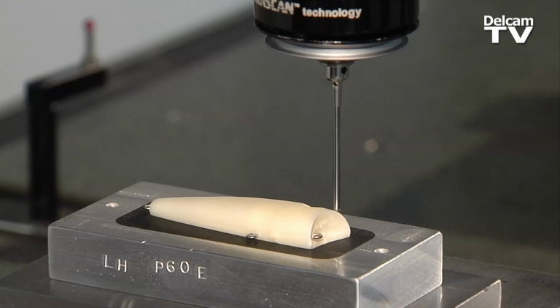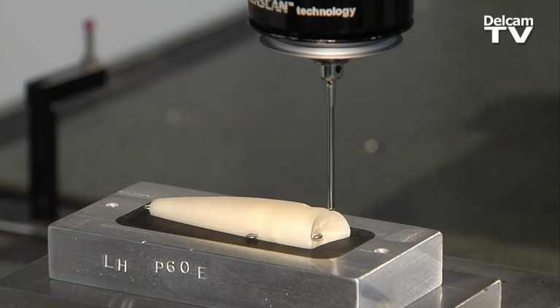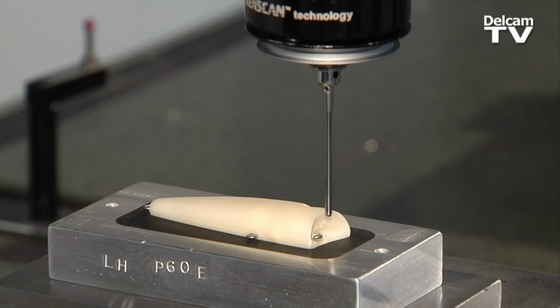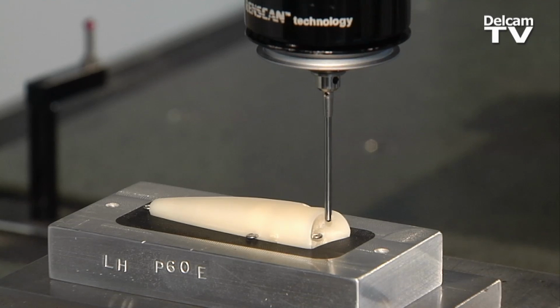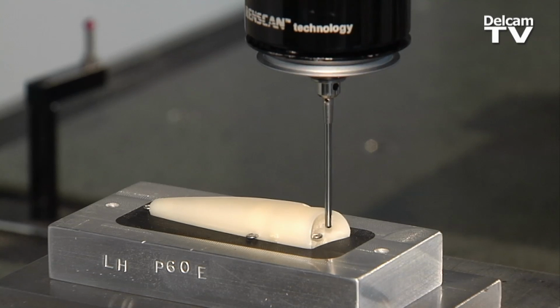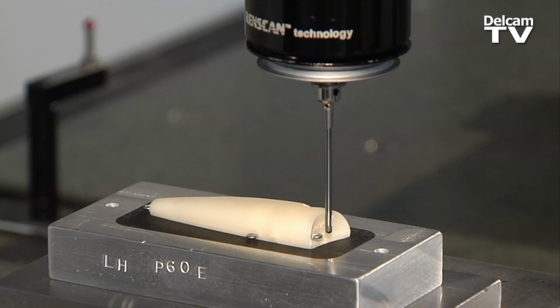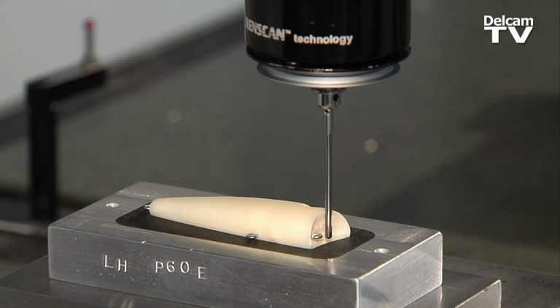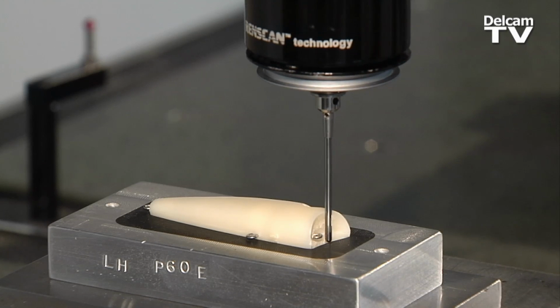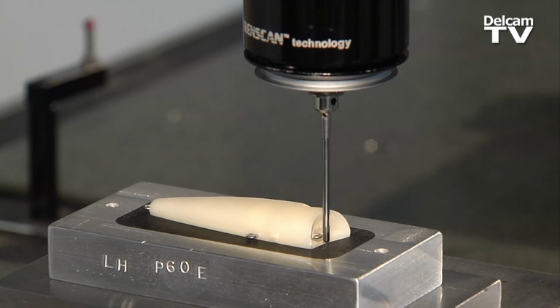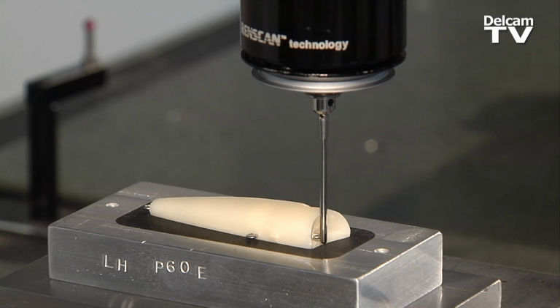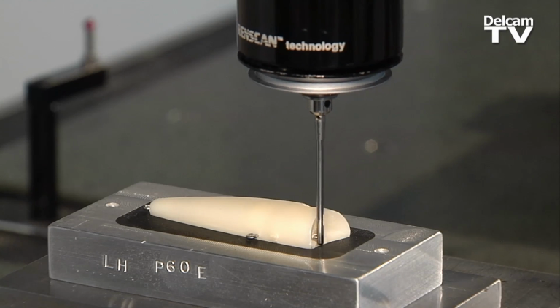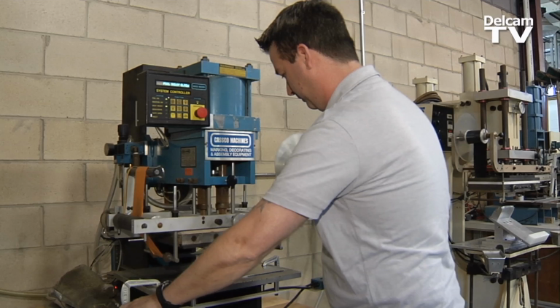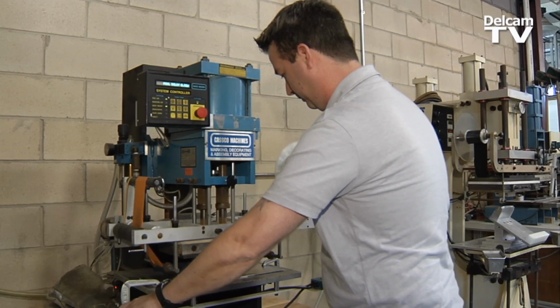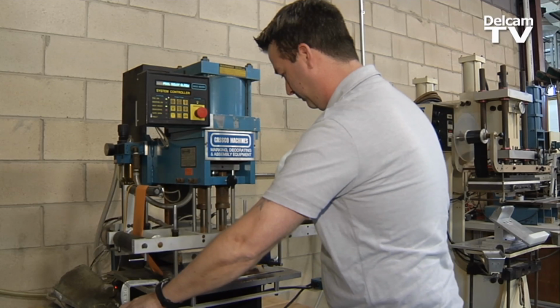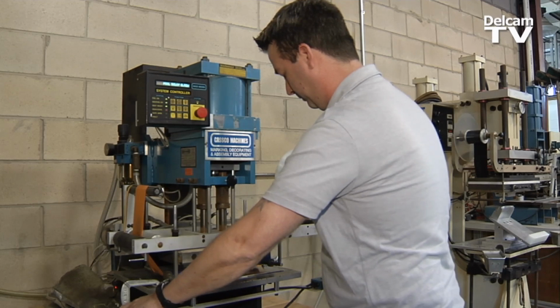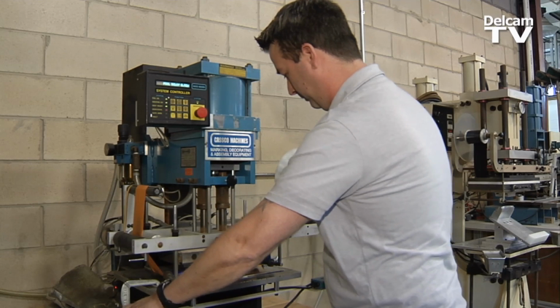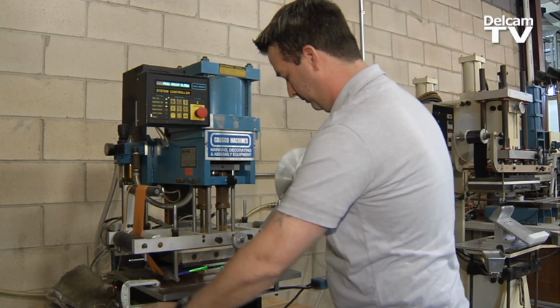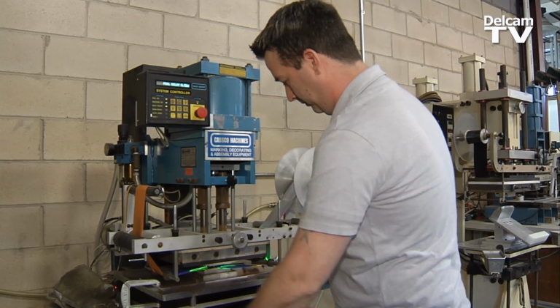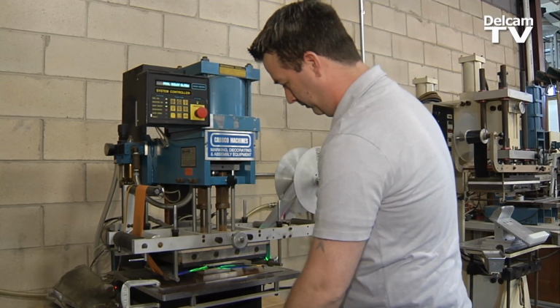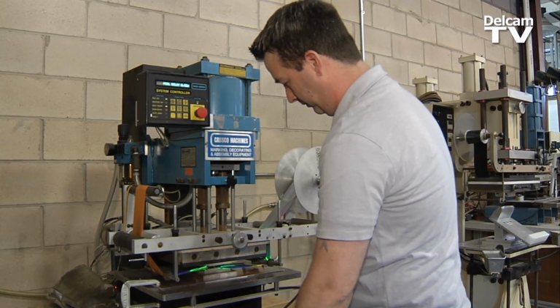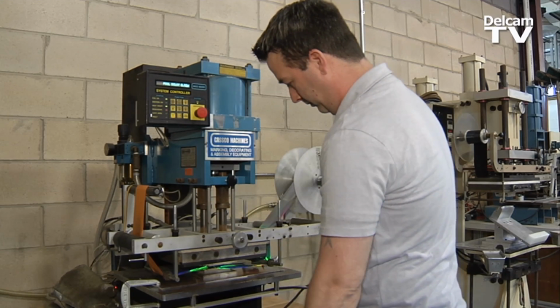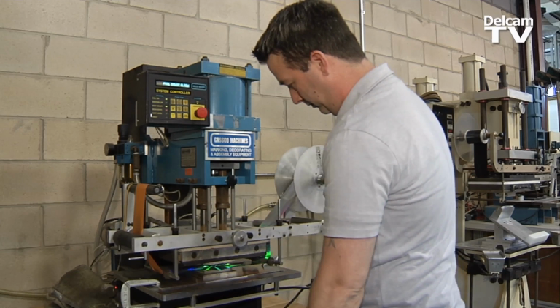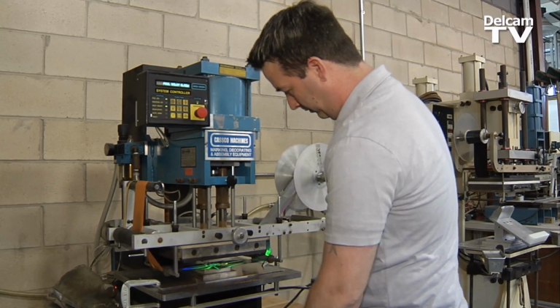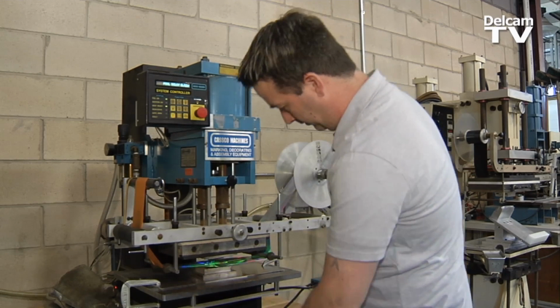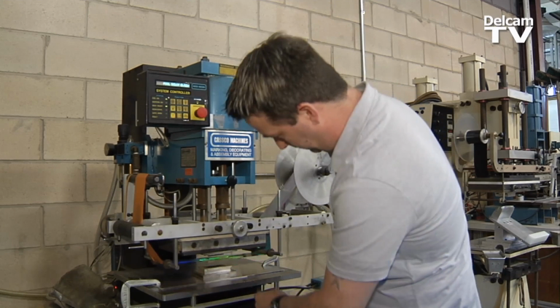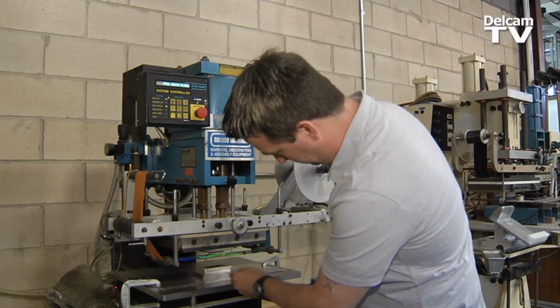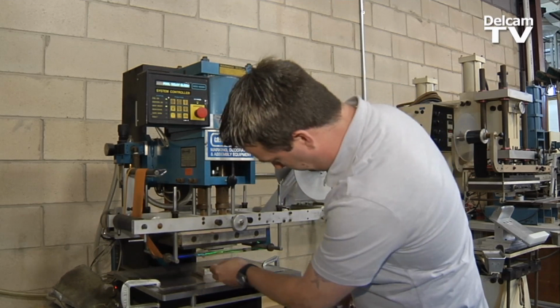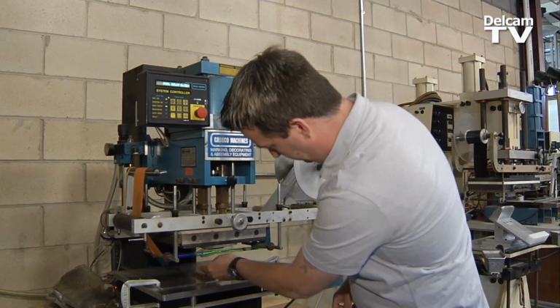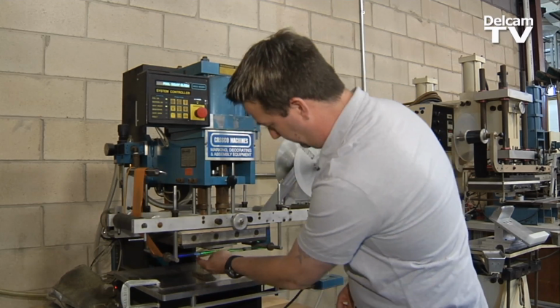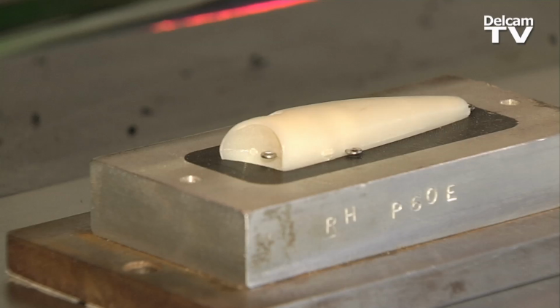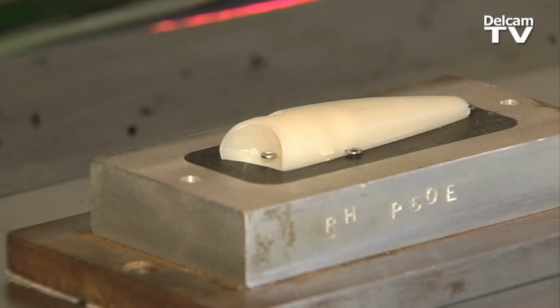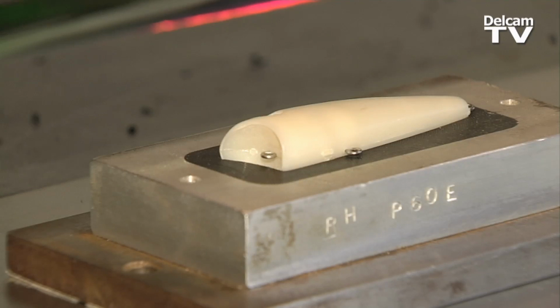We make tooling to decorate plastics, silicone rubber hot stamp dies. Today we're working on a fishing lure.